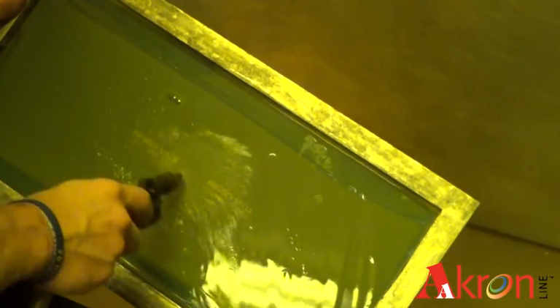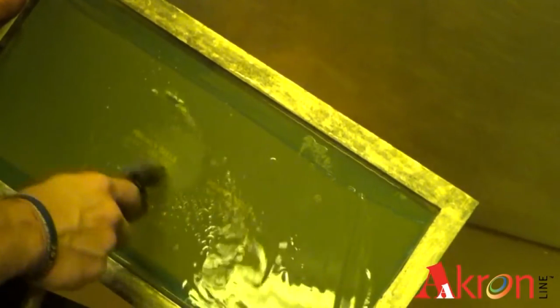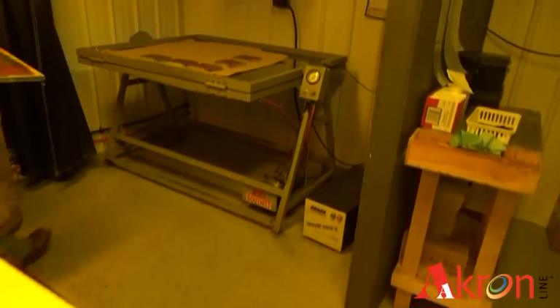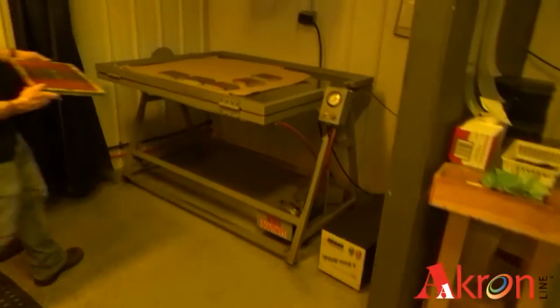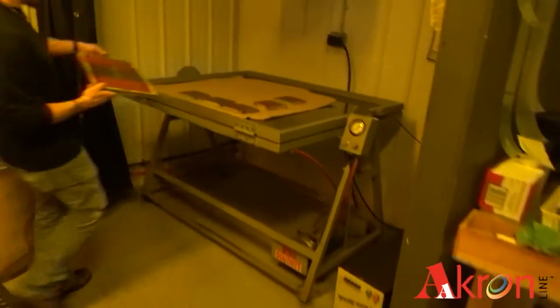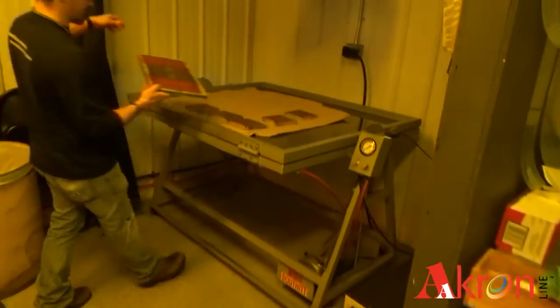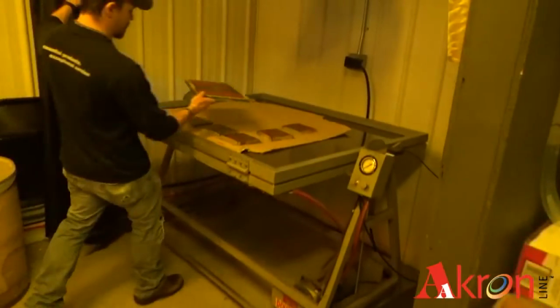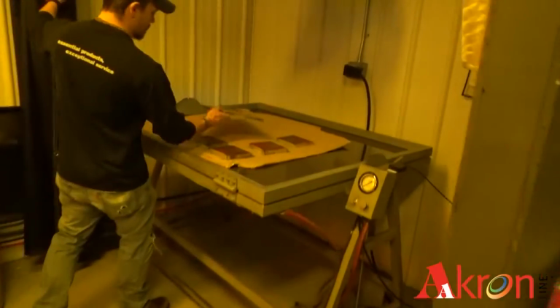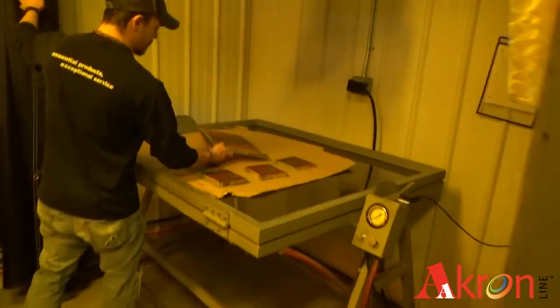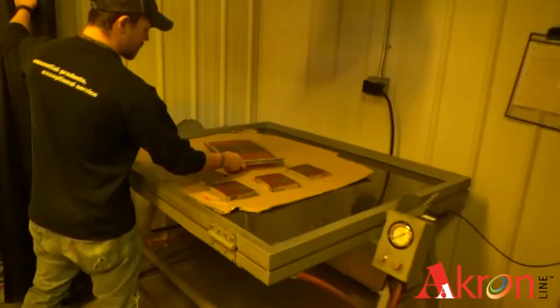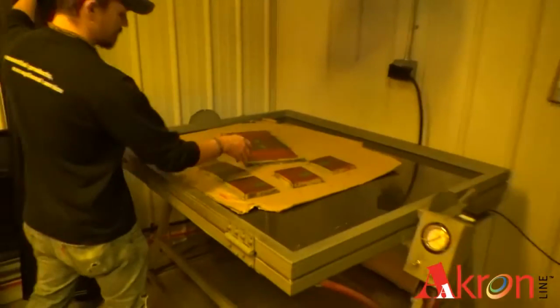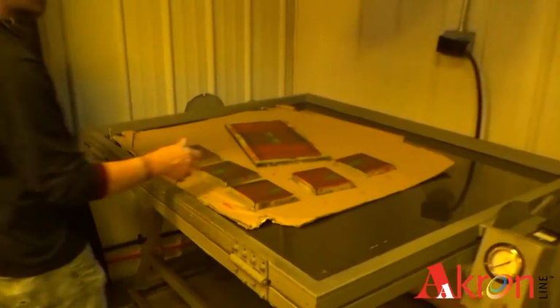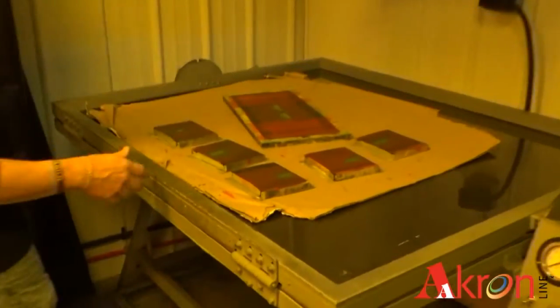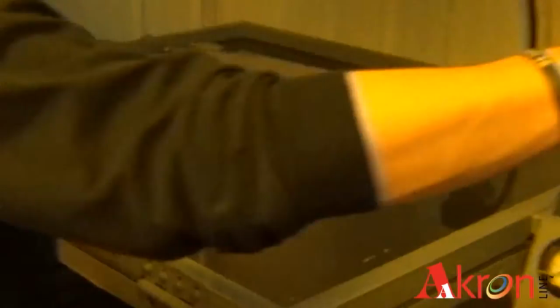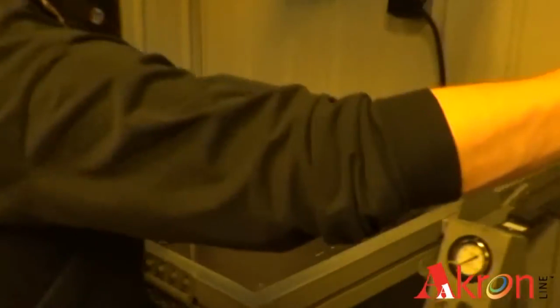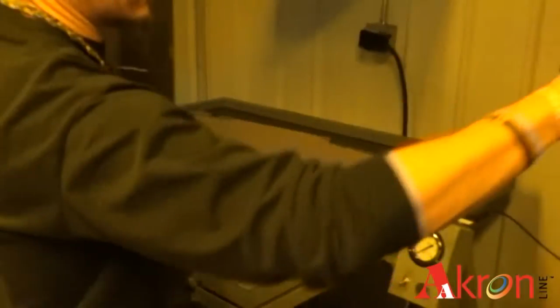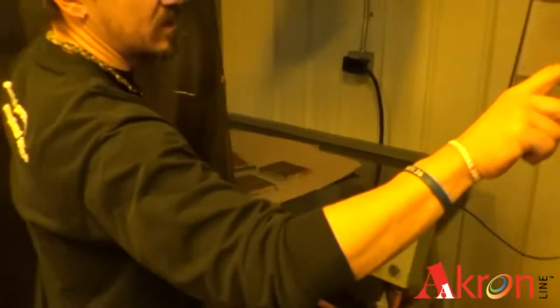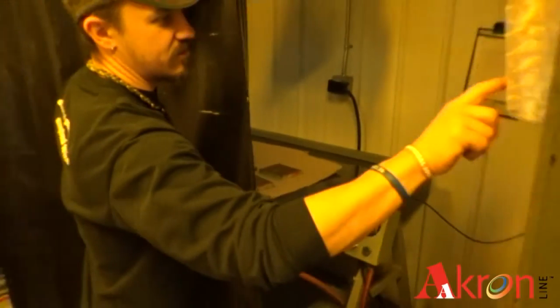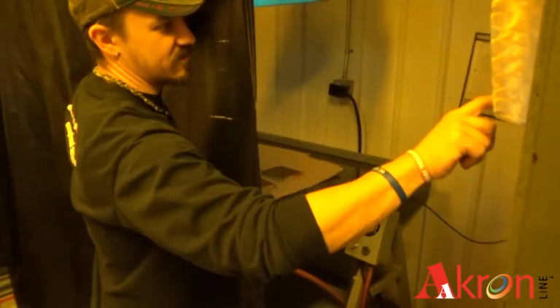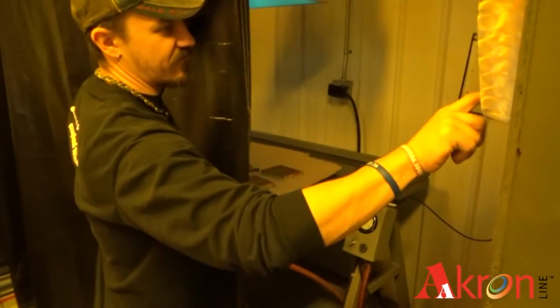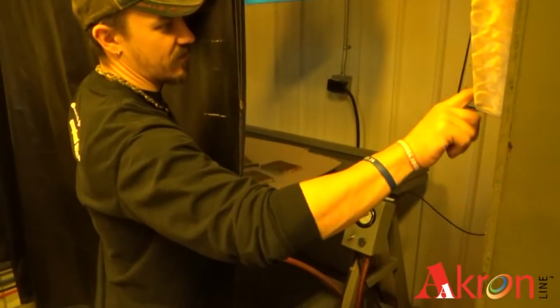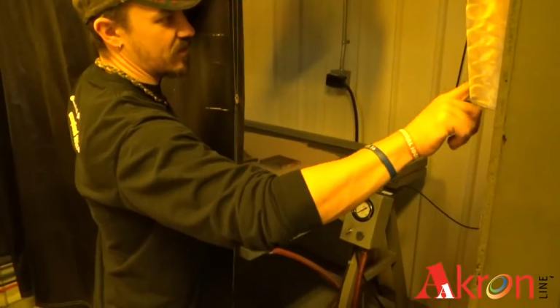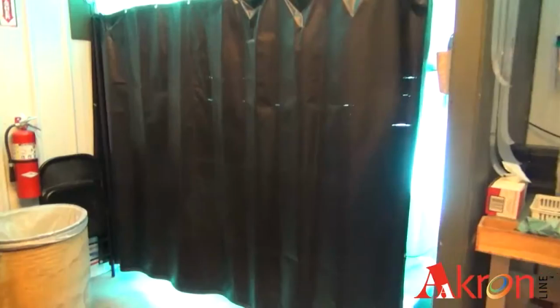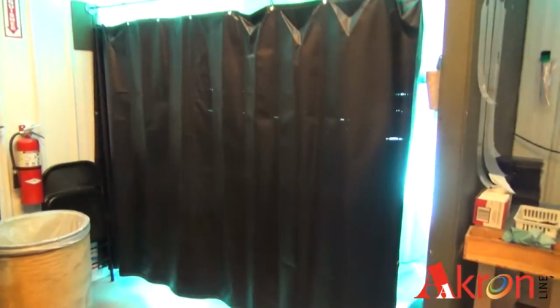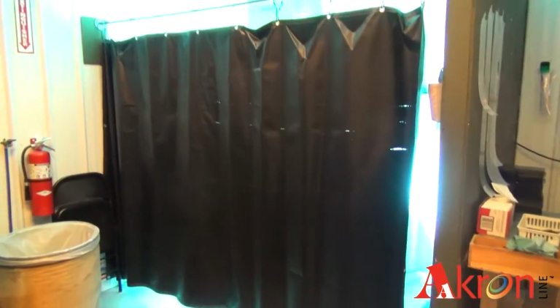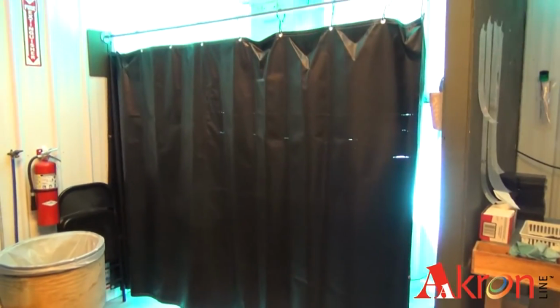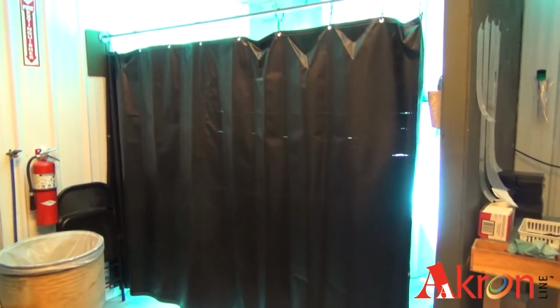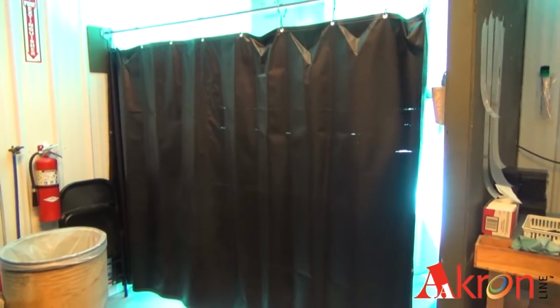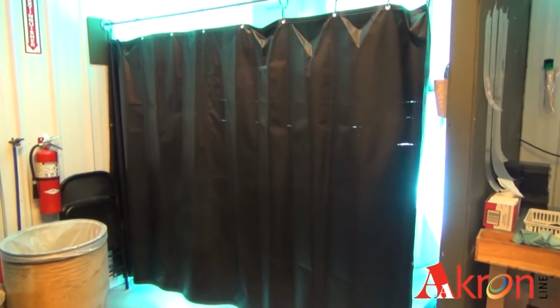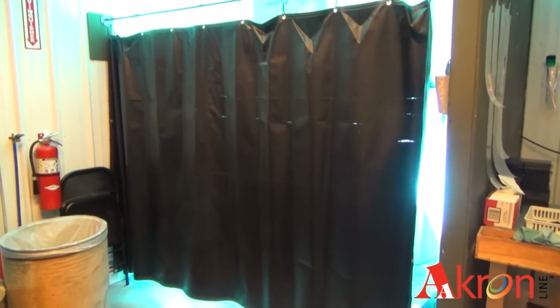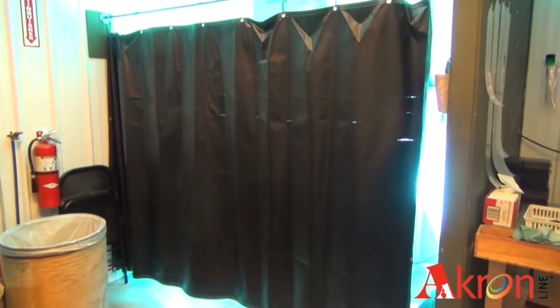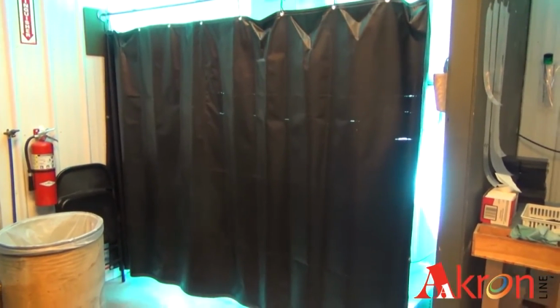The screen is then cured. With this process complete, the screen is now ready for use in the factory.